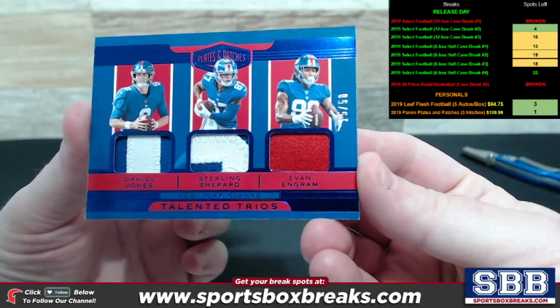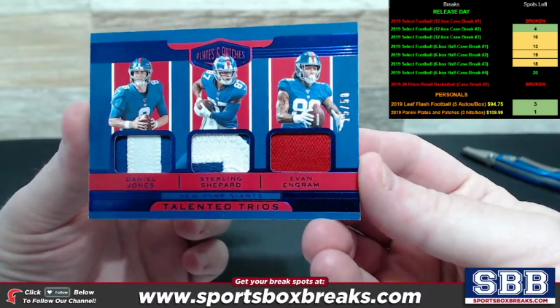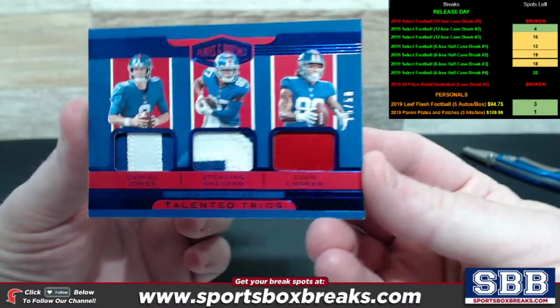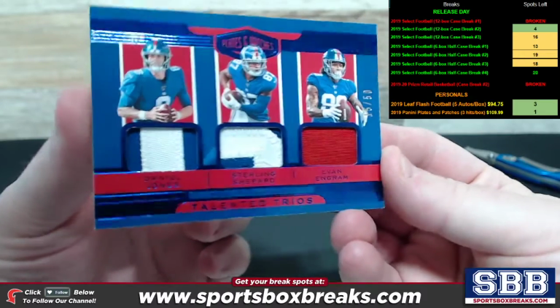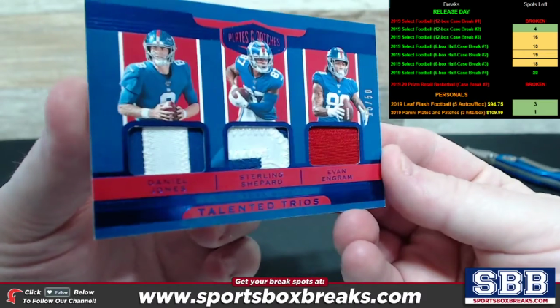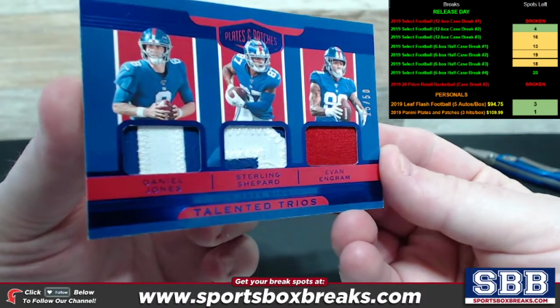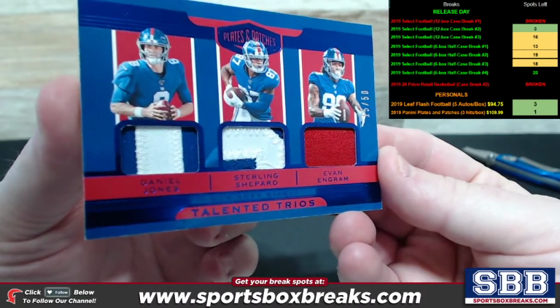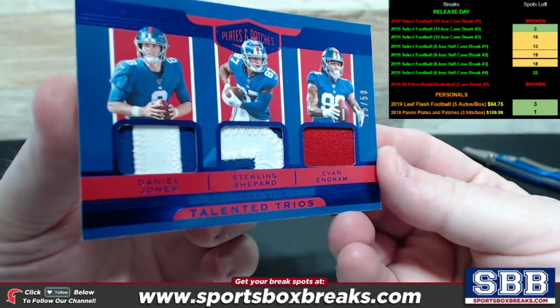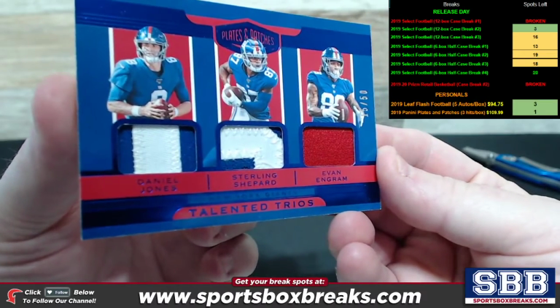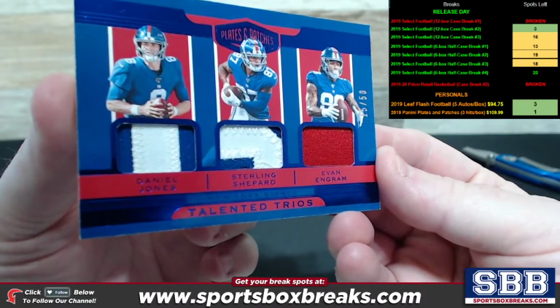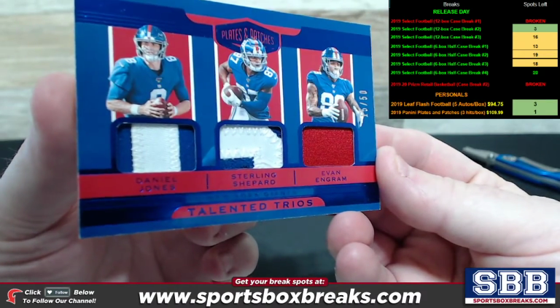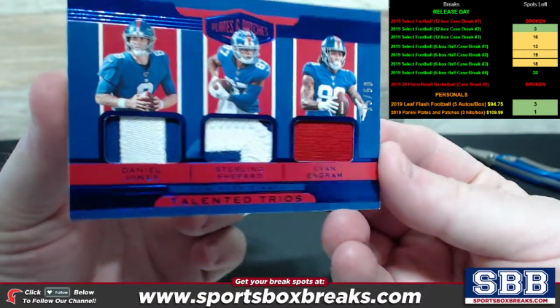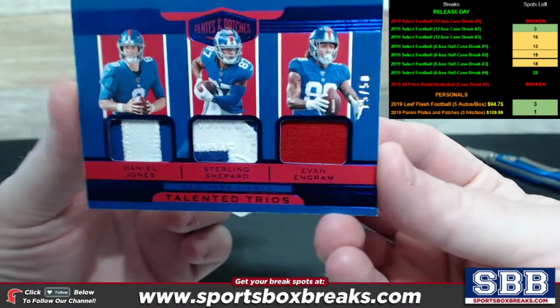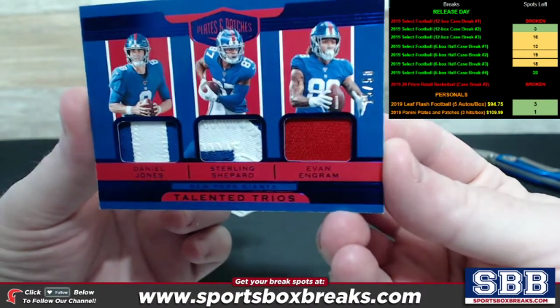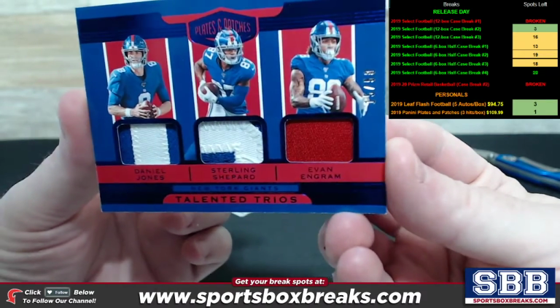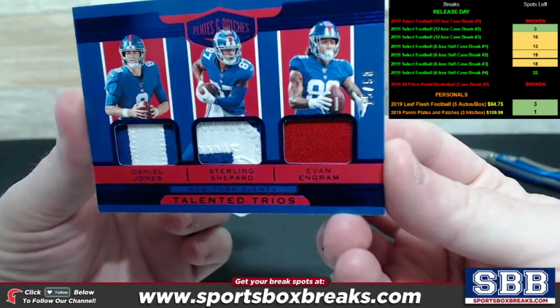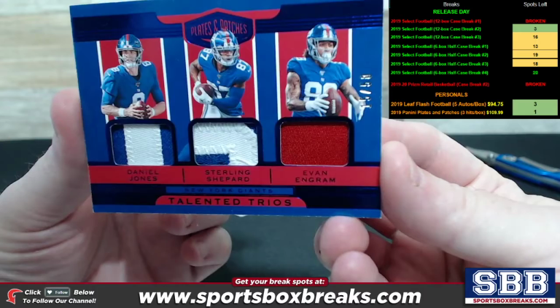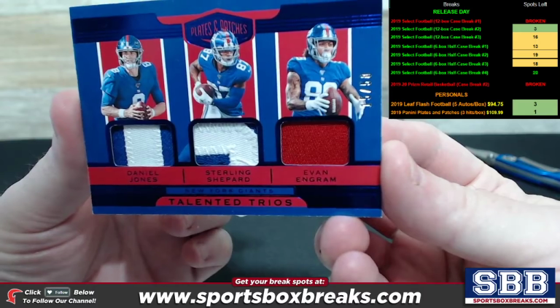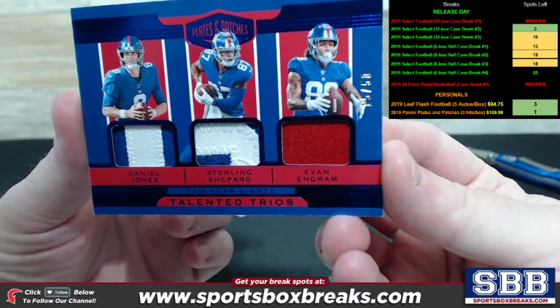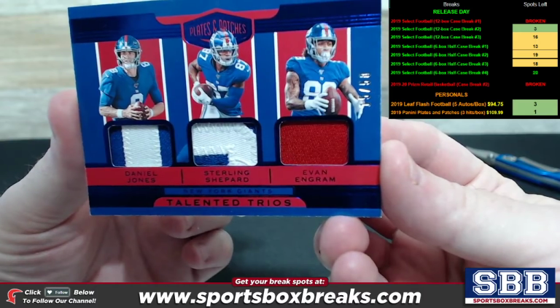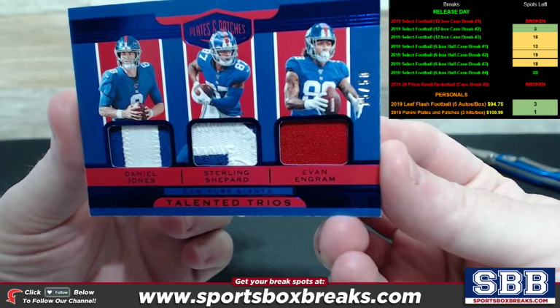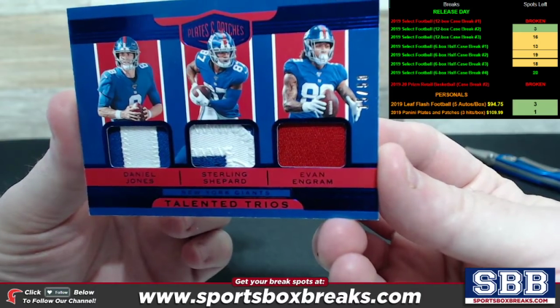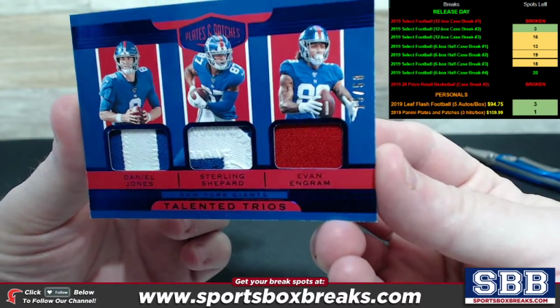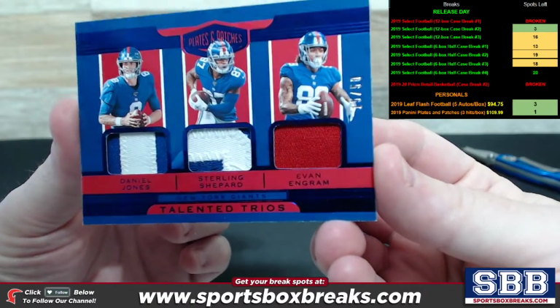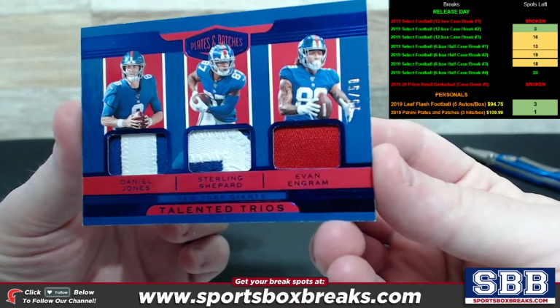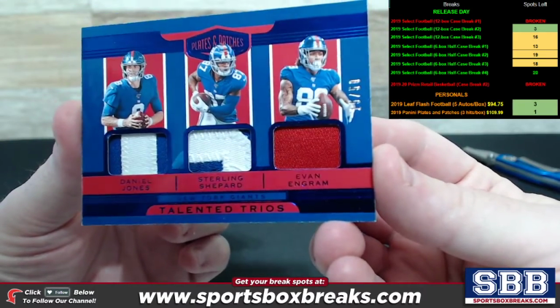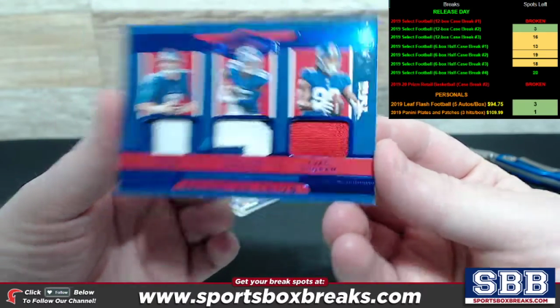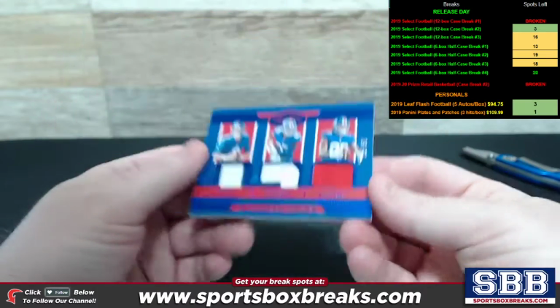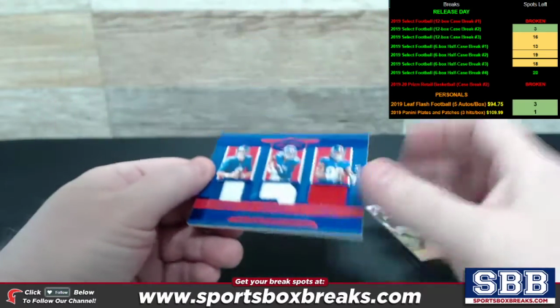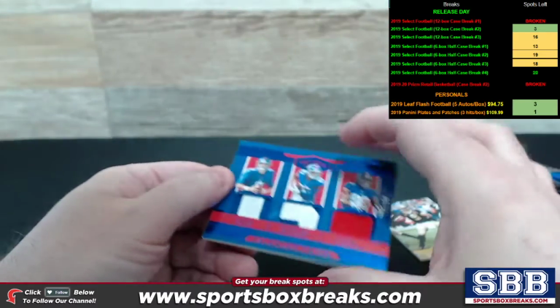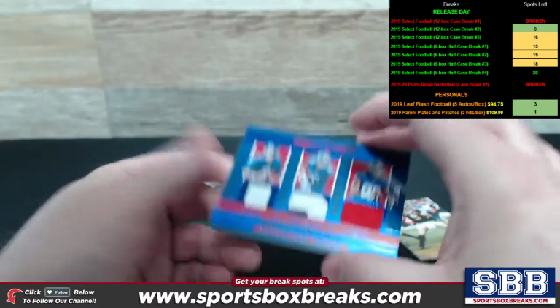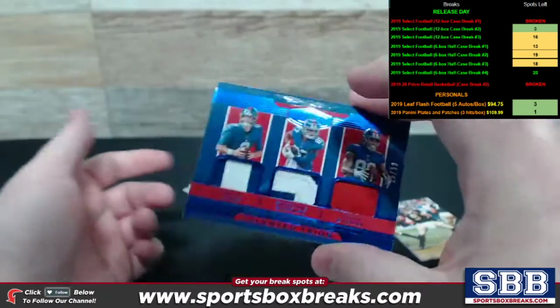Nice little triple. Two-color patch on both of those. 15 out of 50. That's nice.